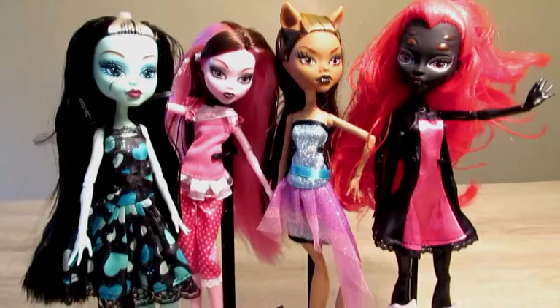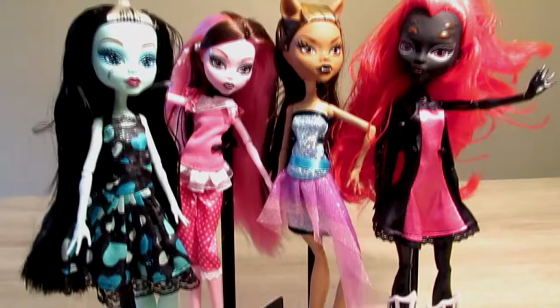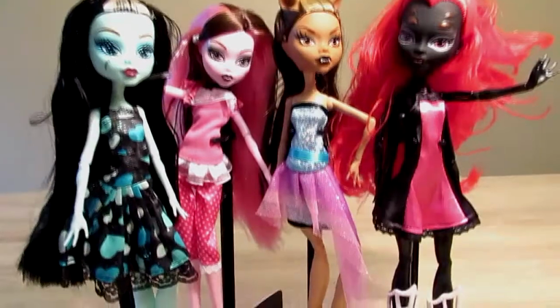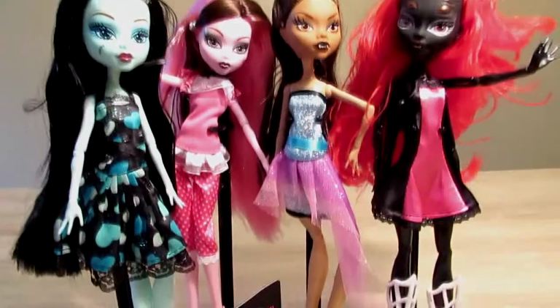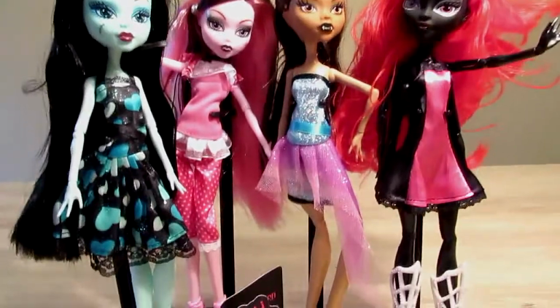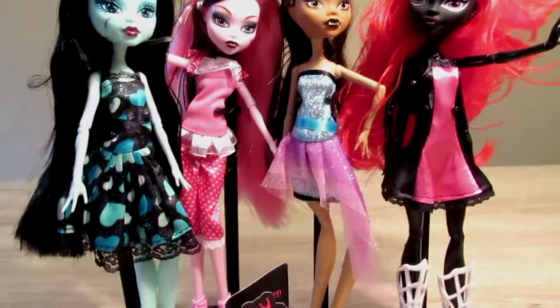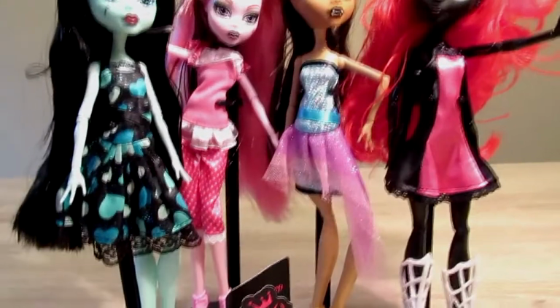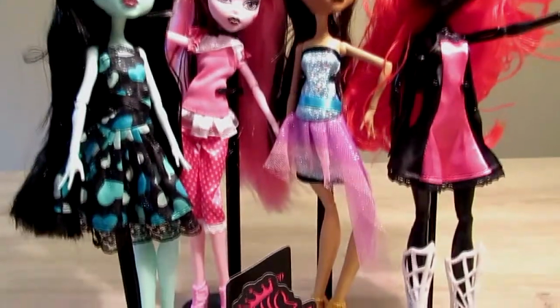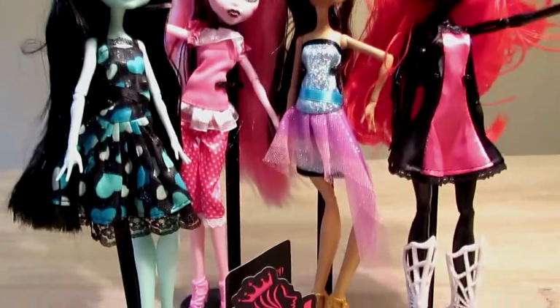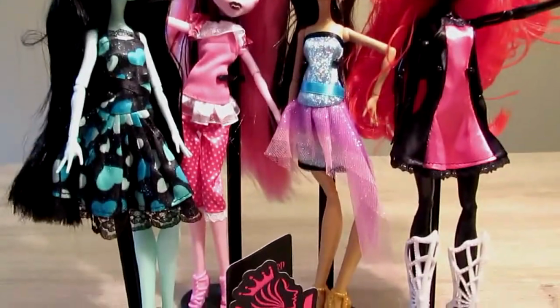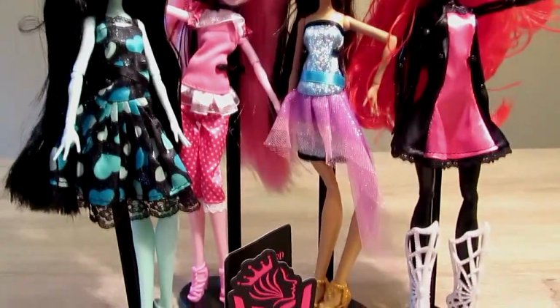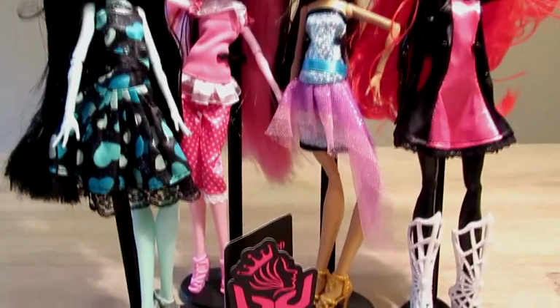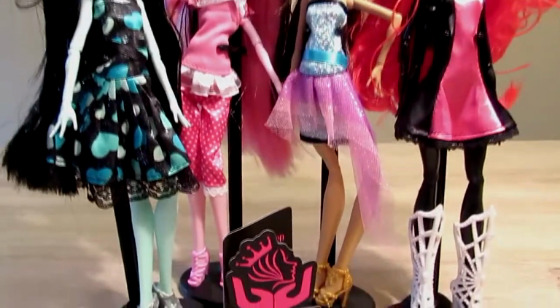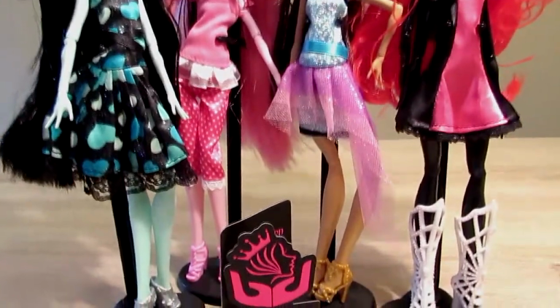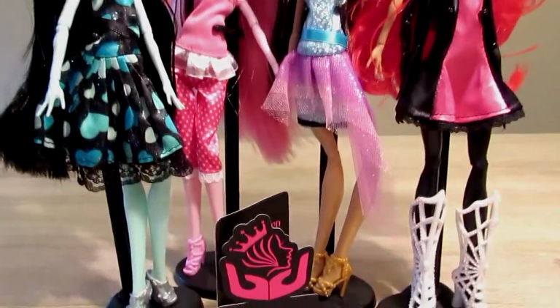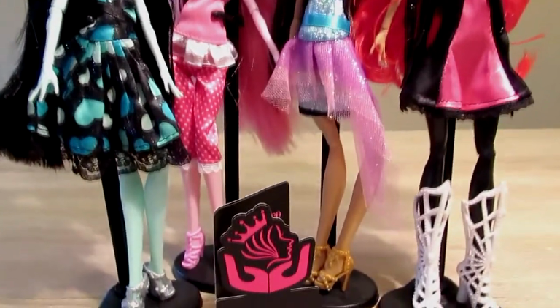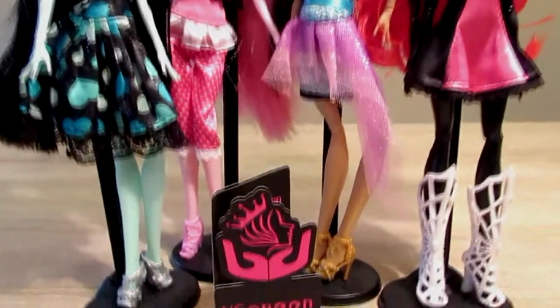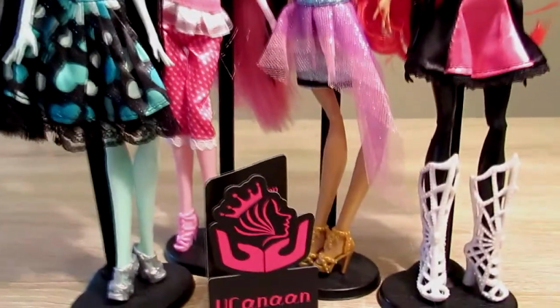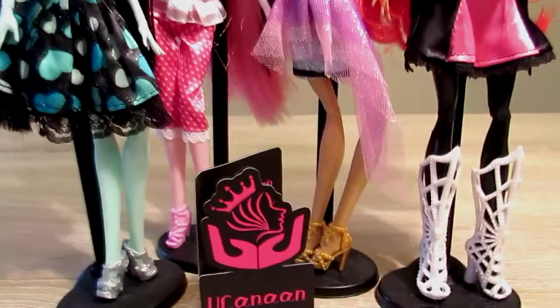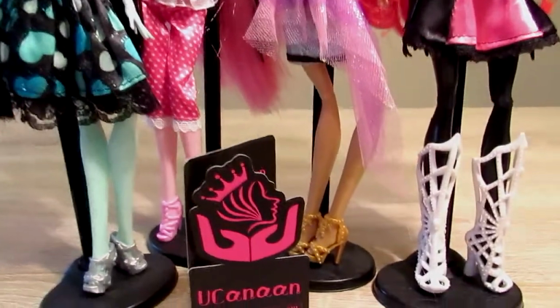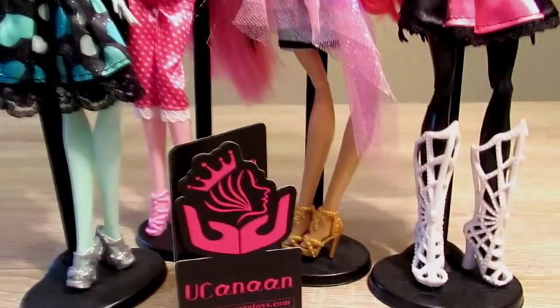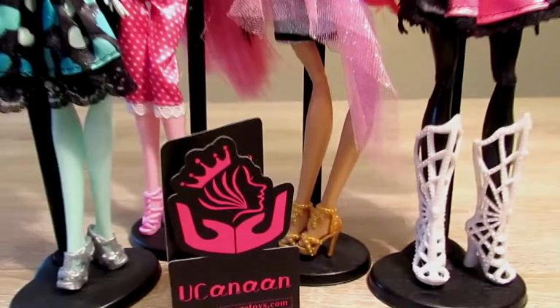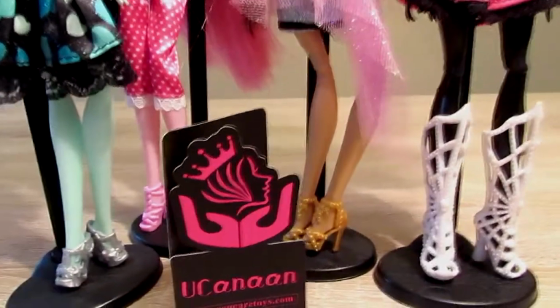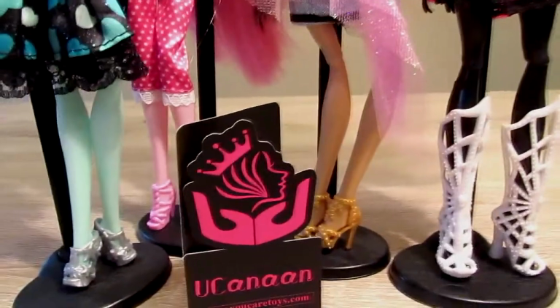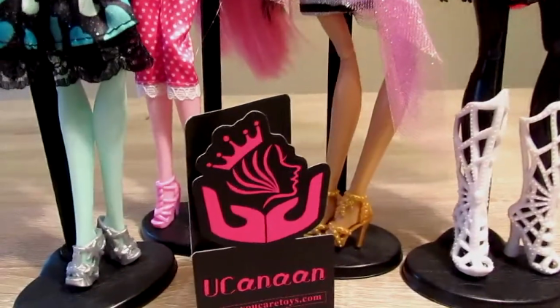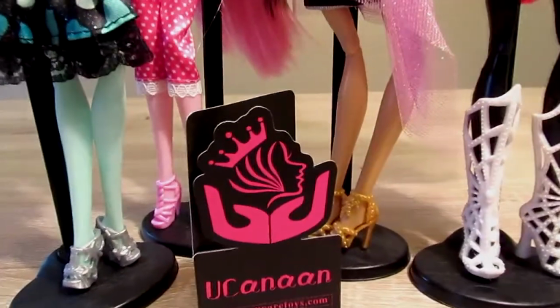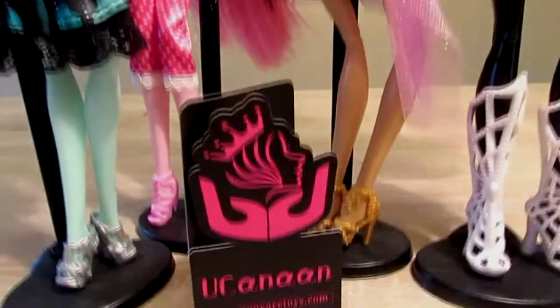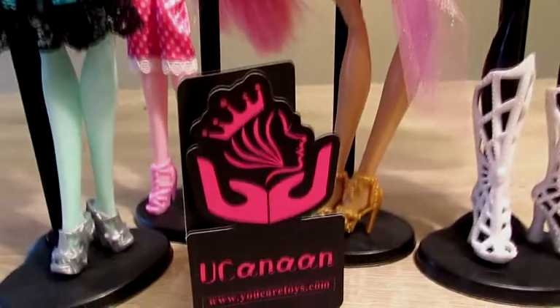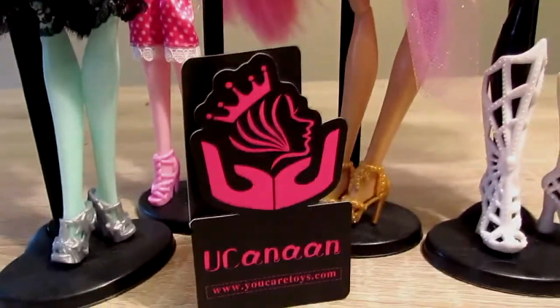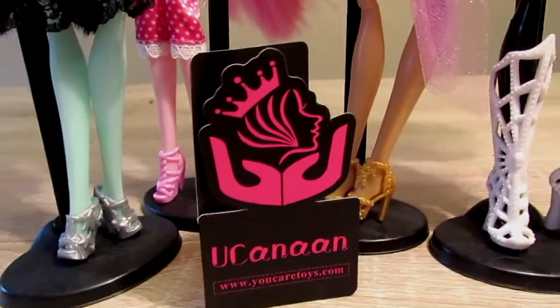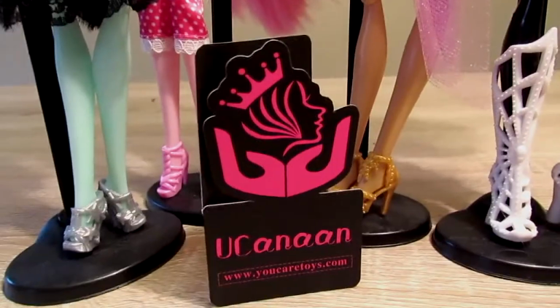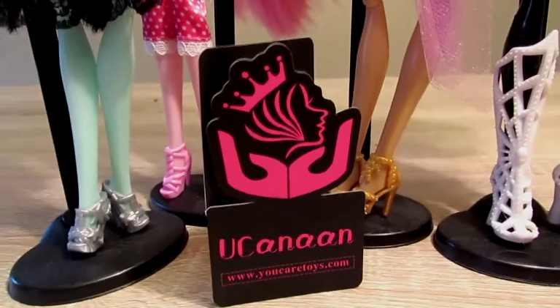Hey everyone! In this video, I'm going to be doing a review on some bootlegged Monster High dolls I got from Hugh Keenan.